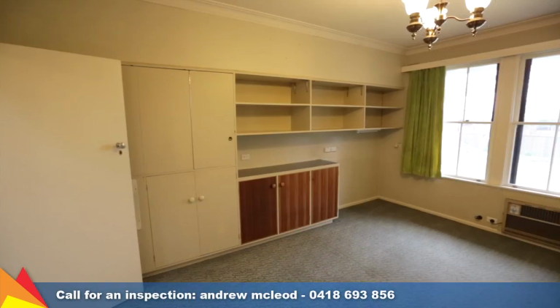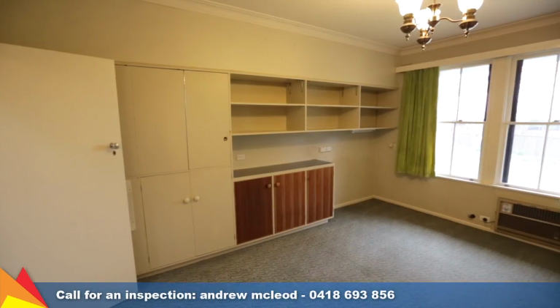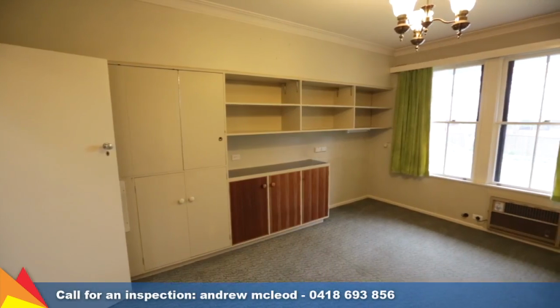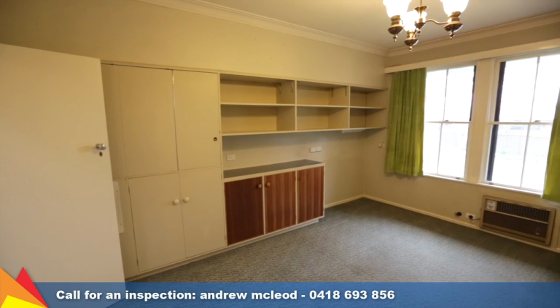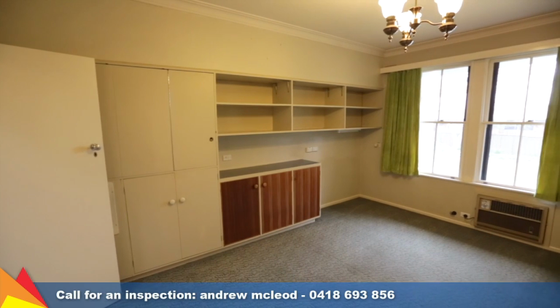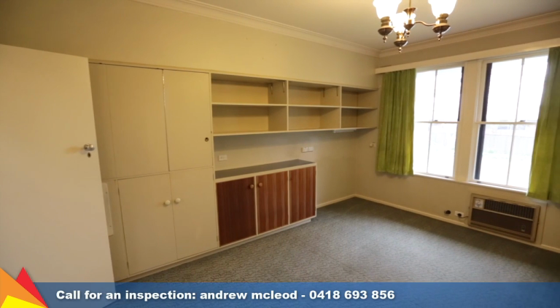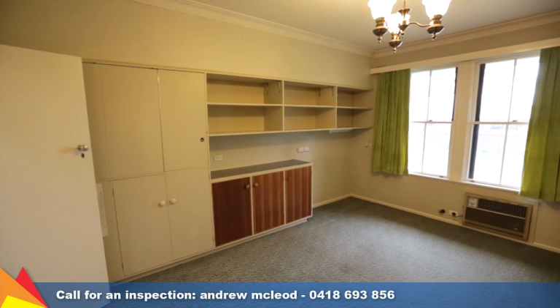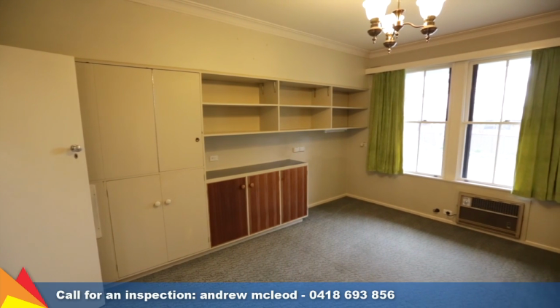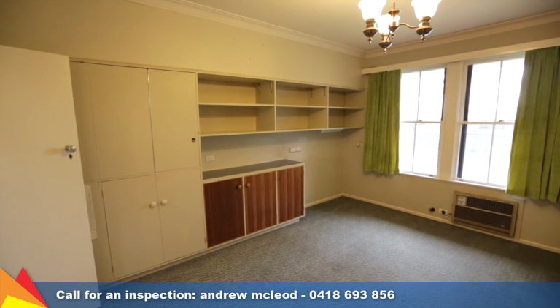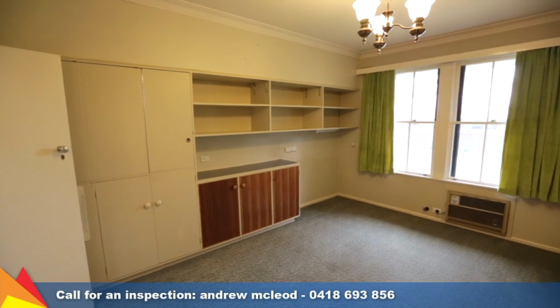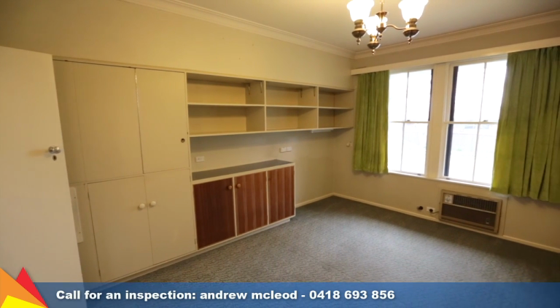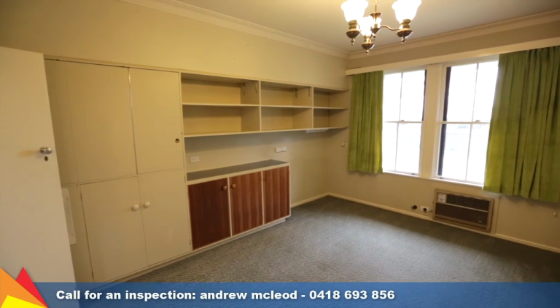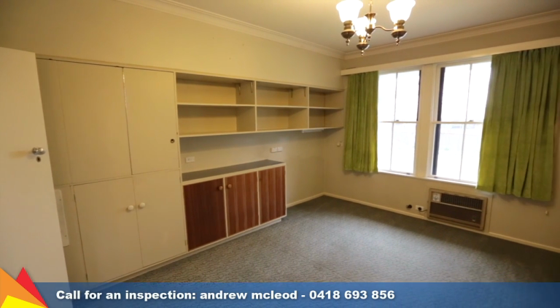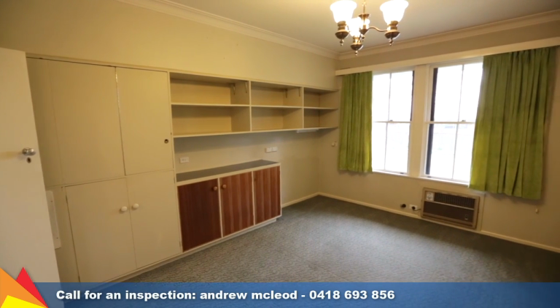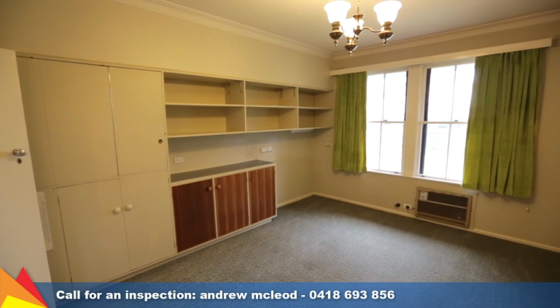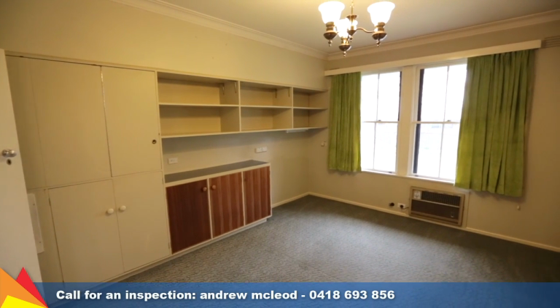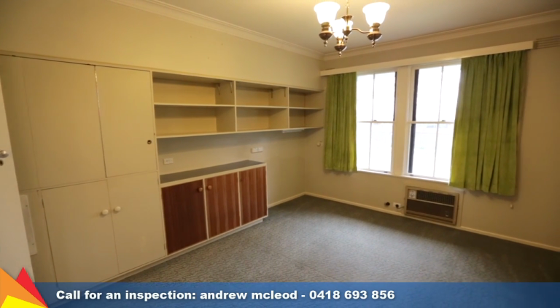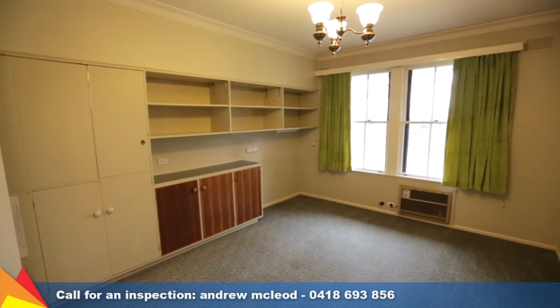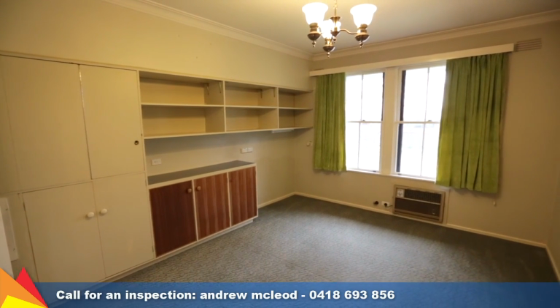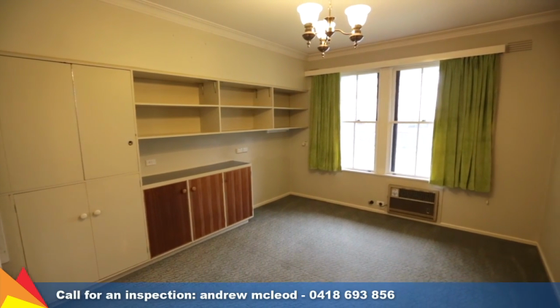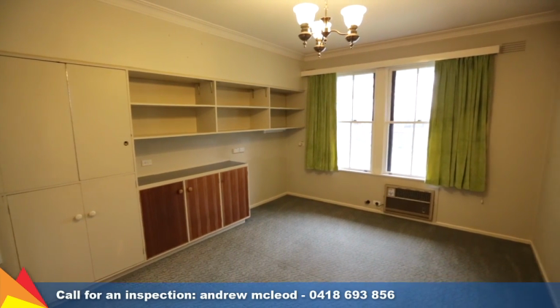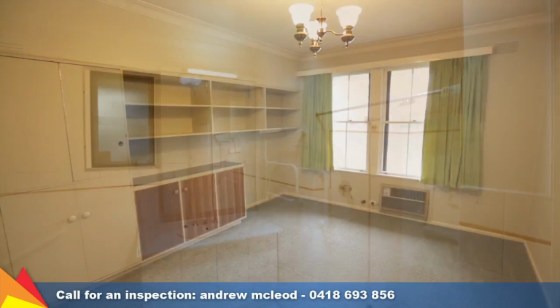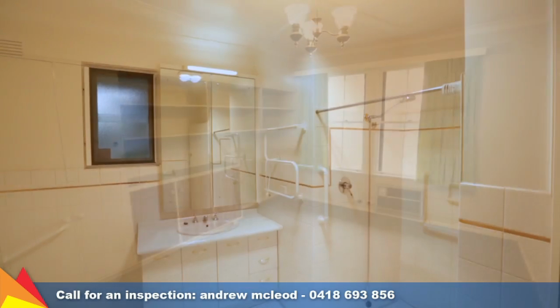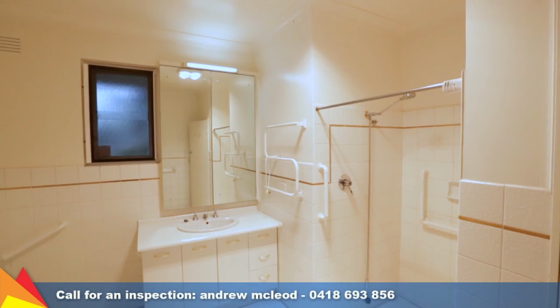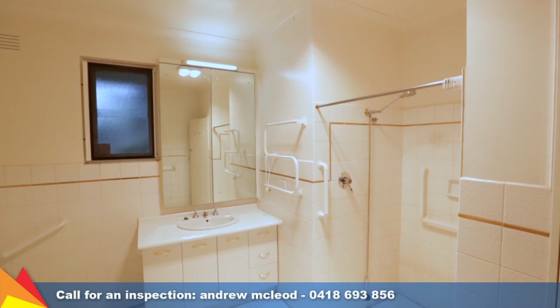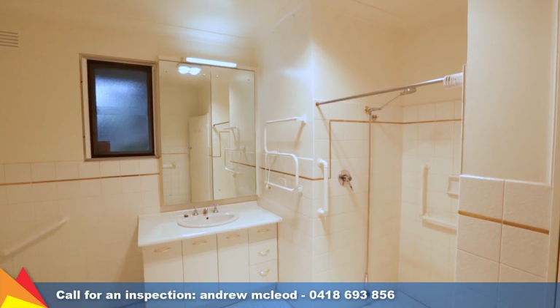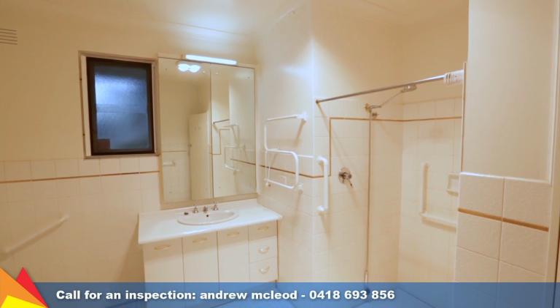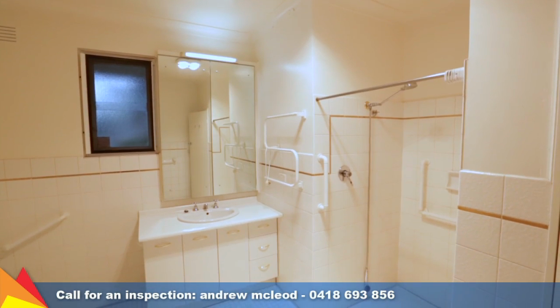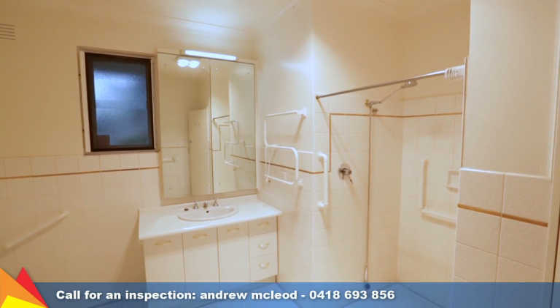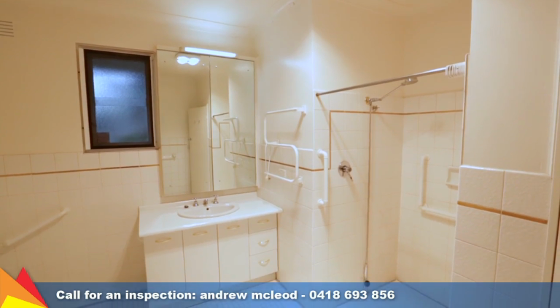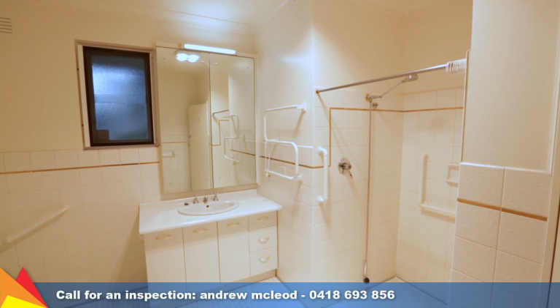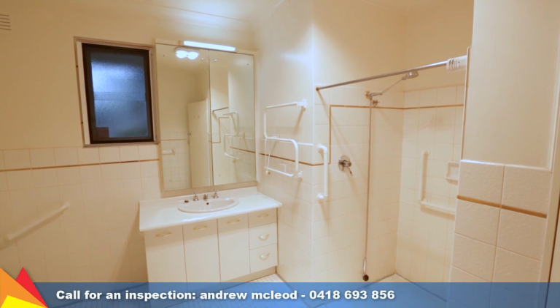You will find five generous sized bedrooms and two bathrooms, plus there's an additional toilet off the laundry.